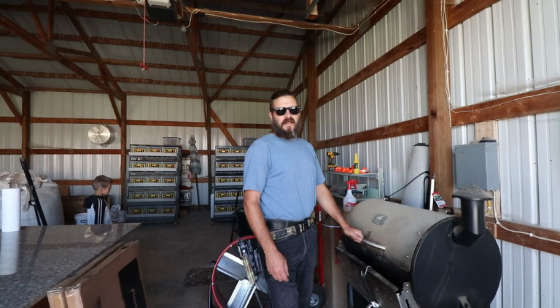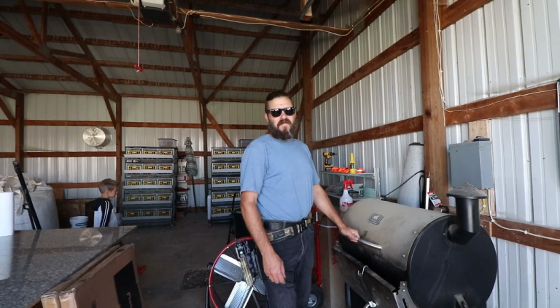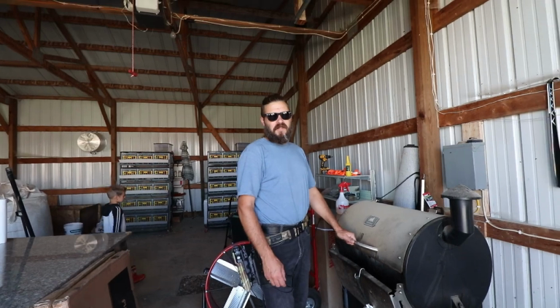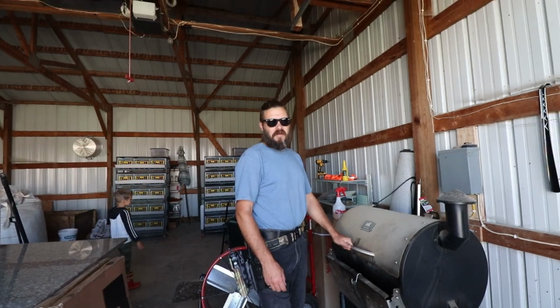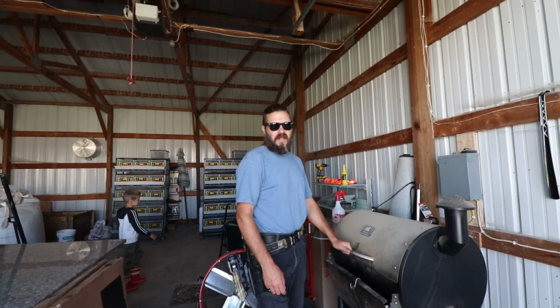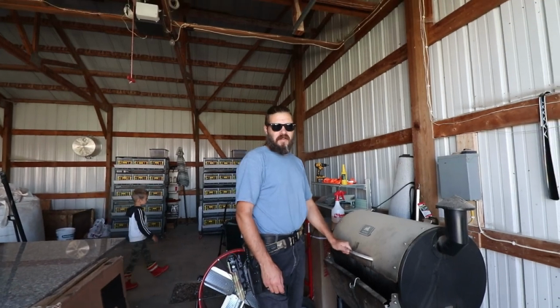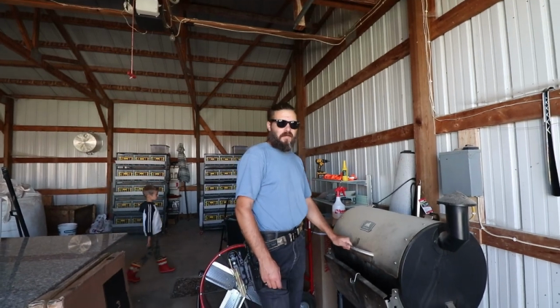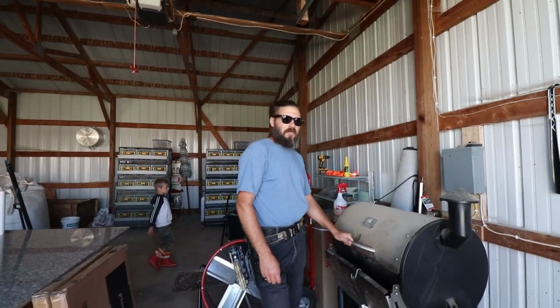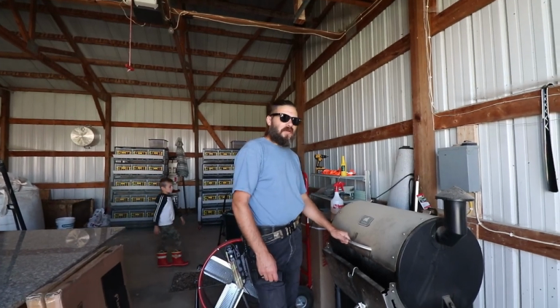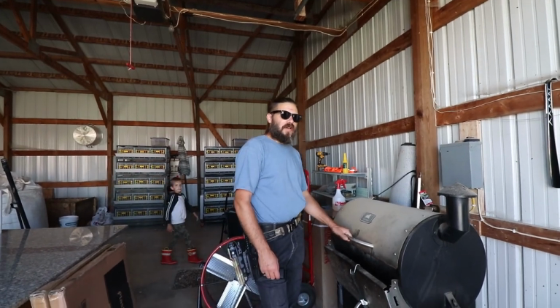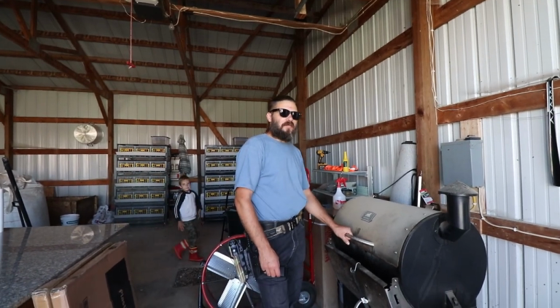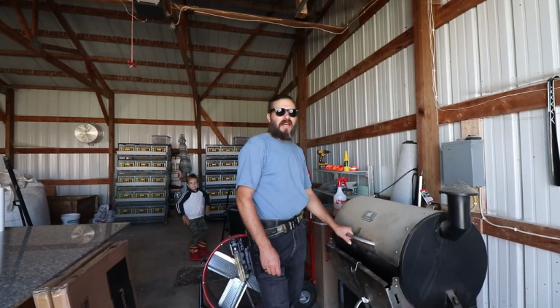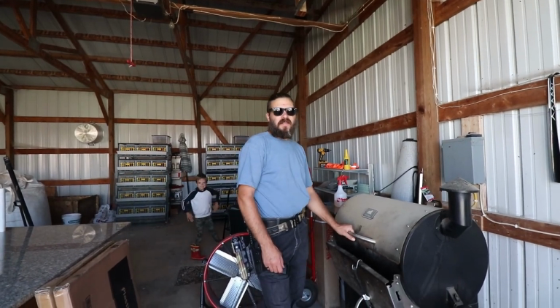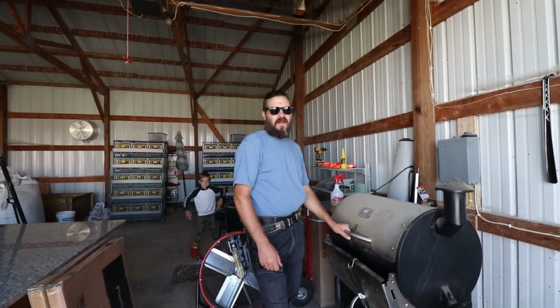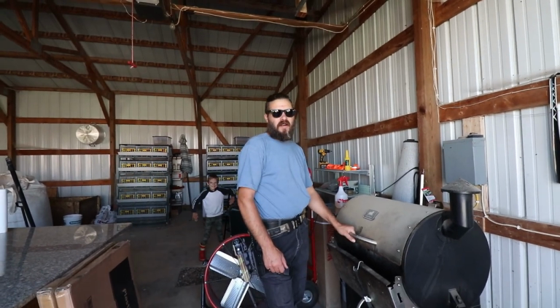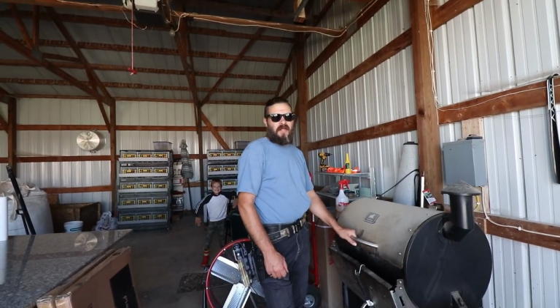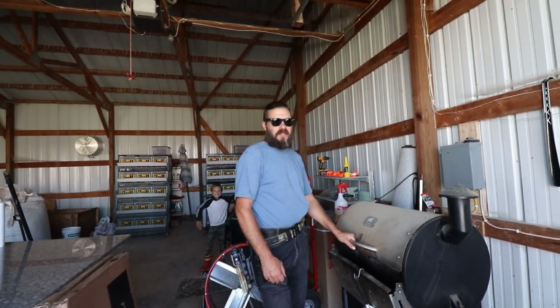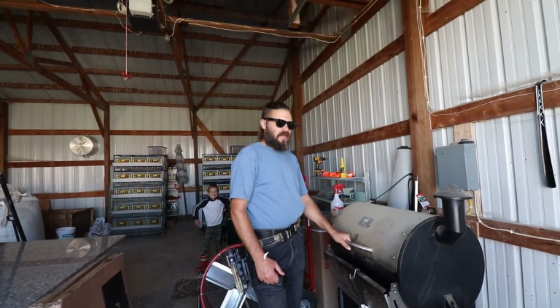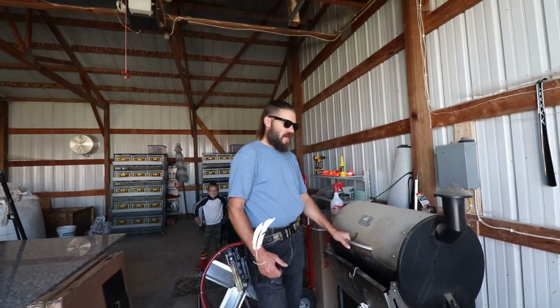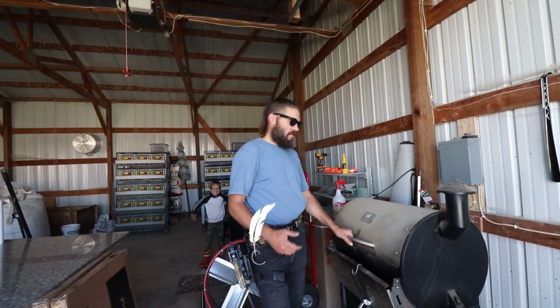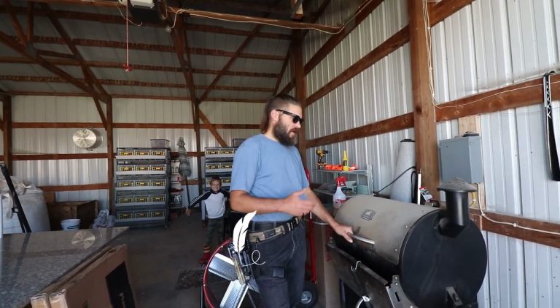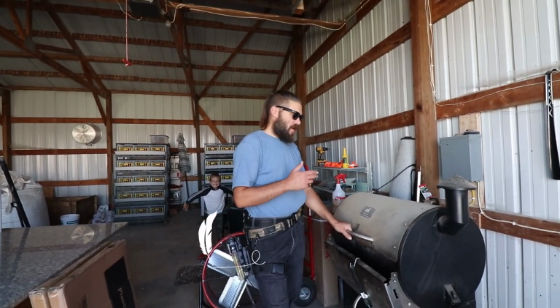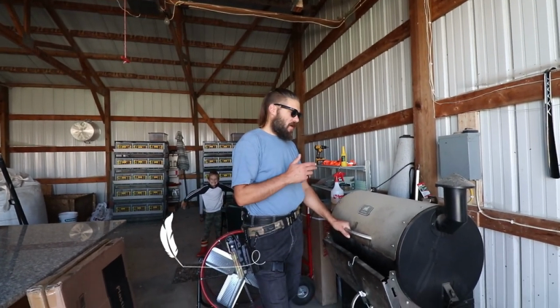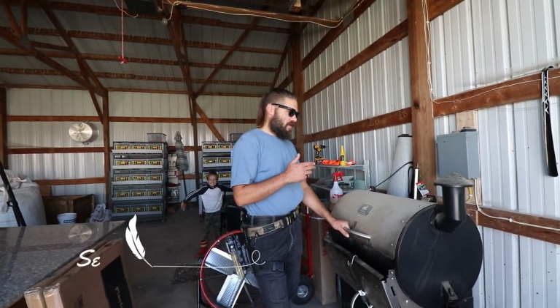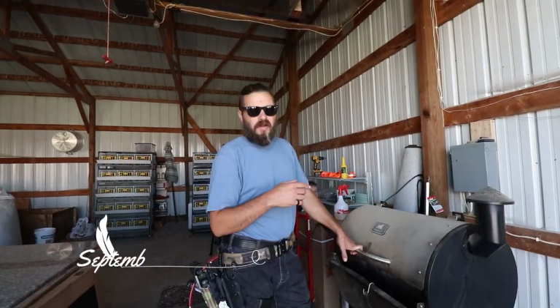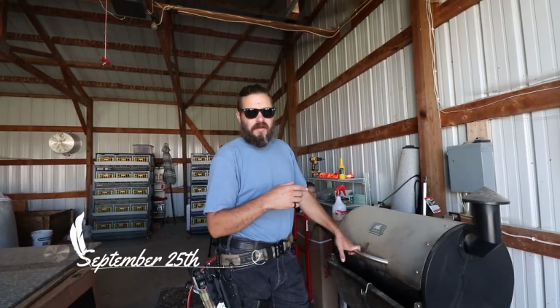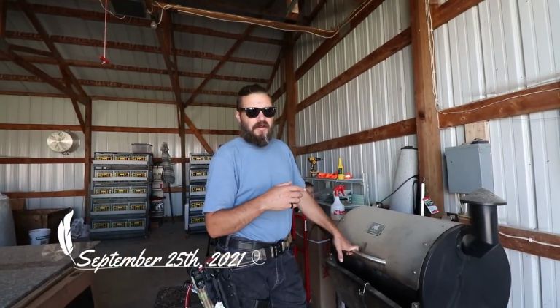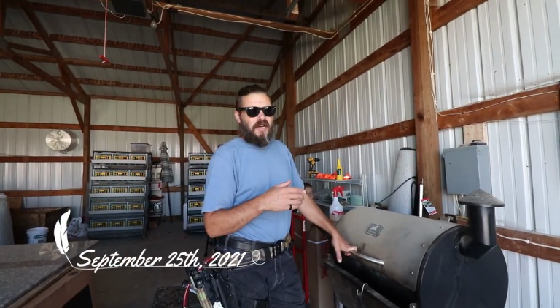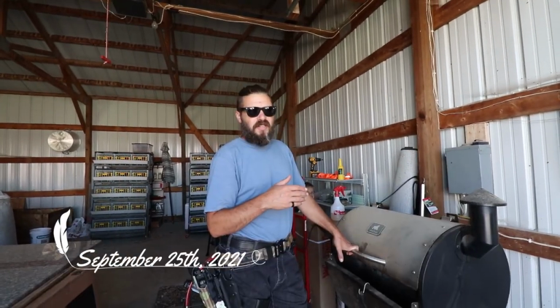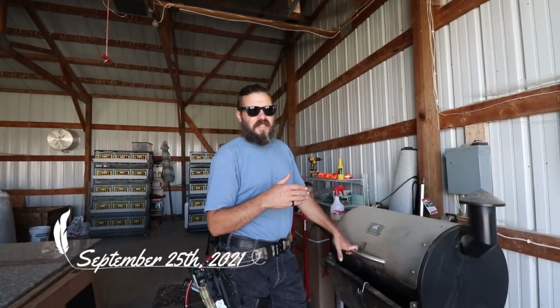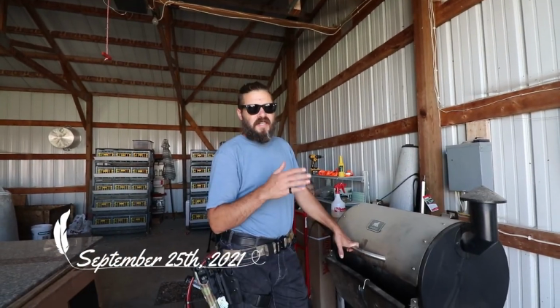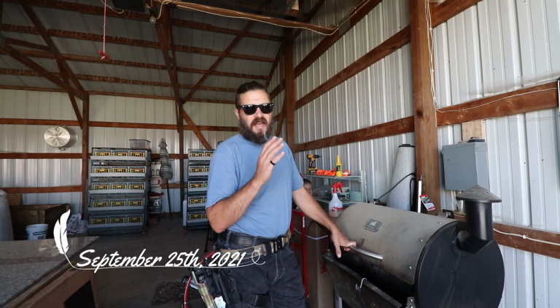Good afternoon, lovely people. Welcome back to the farm. Today we're doing a bunch of things.